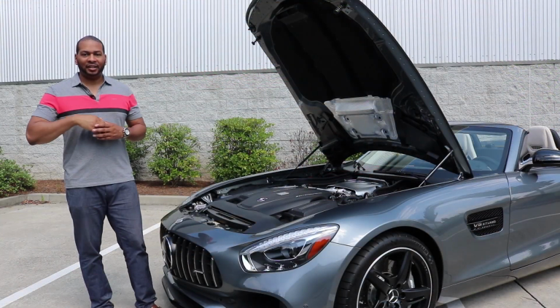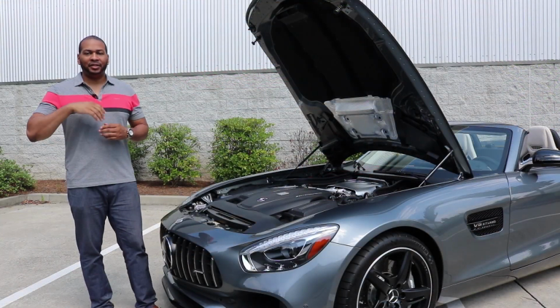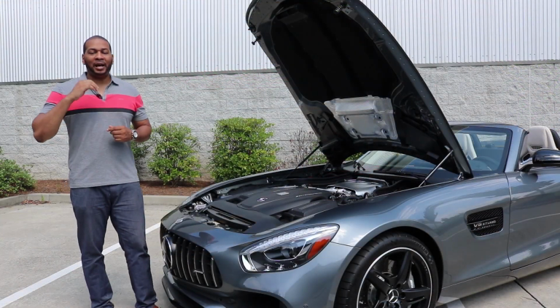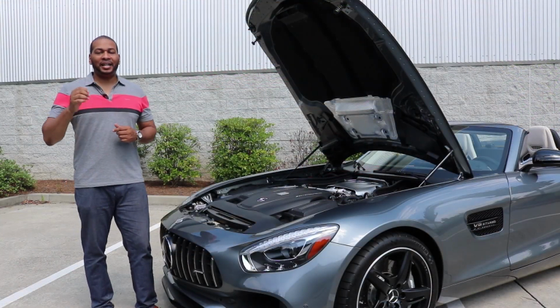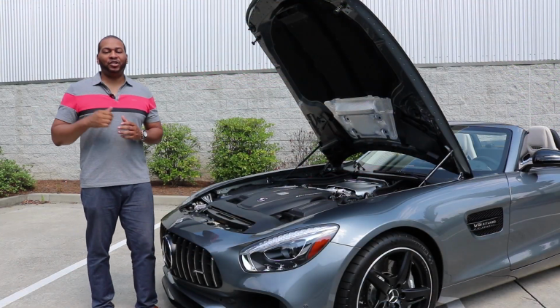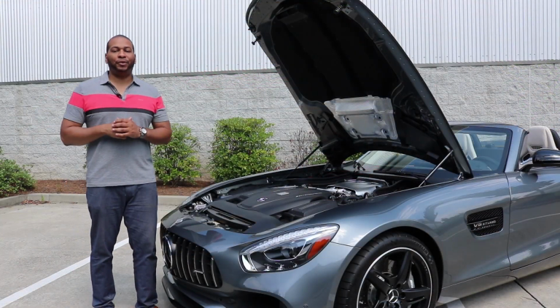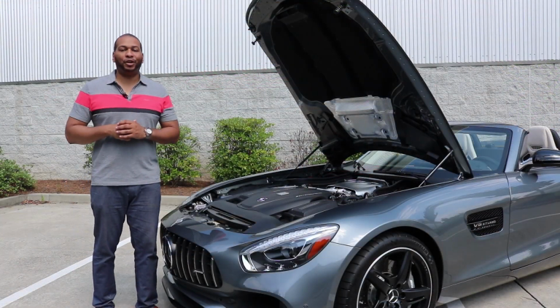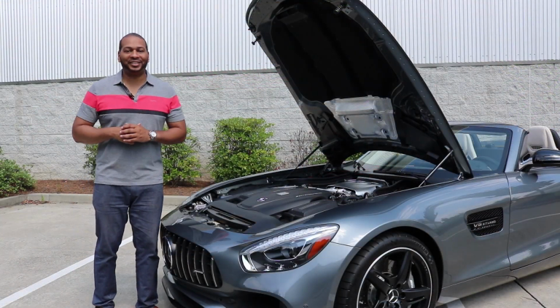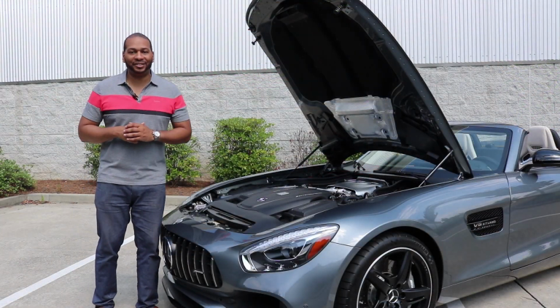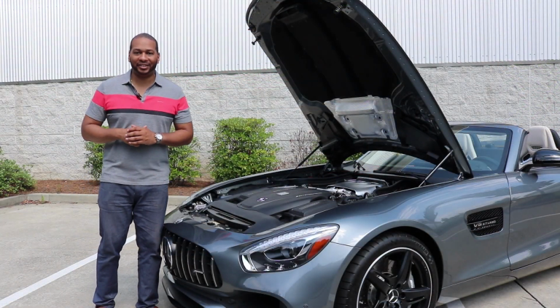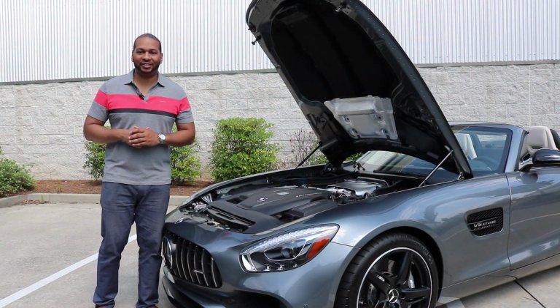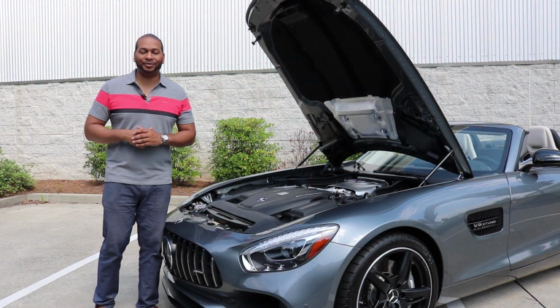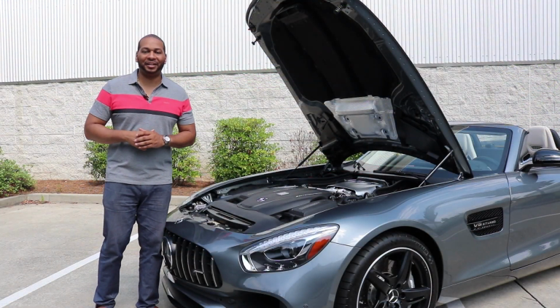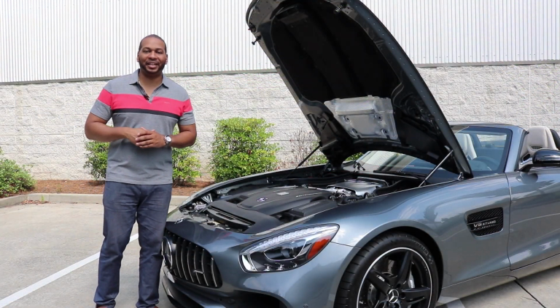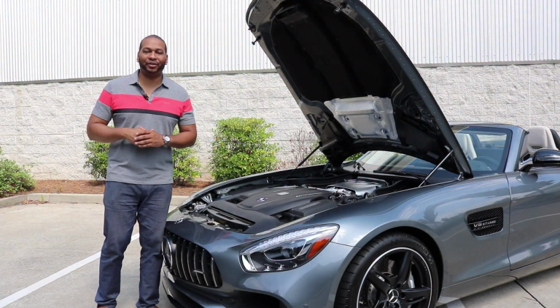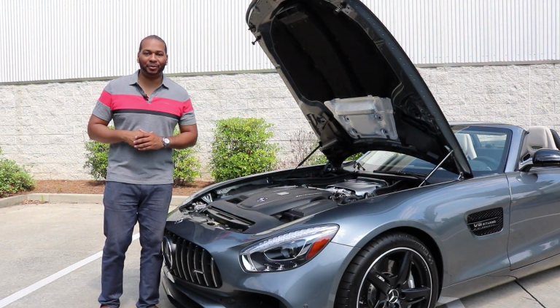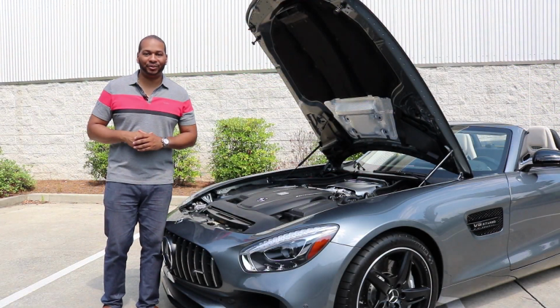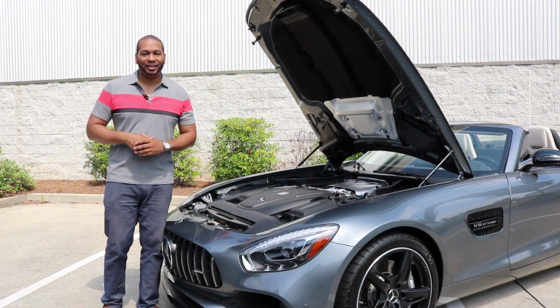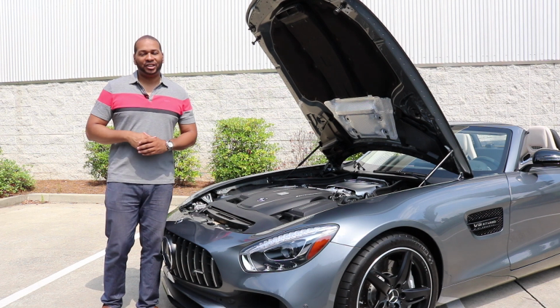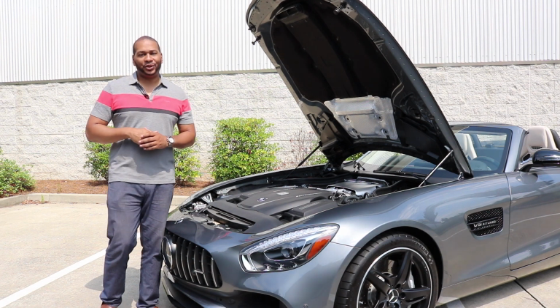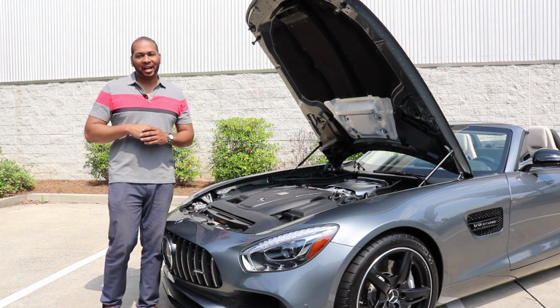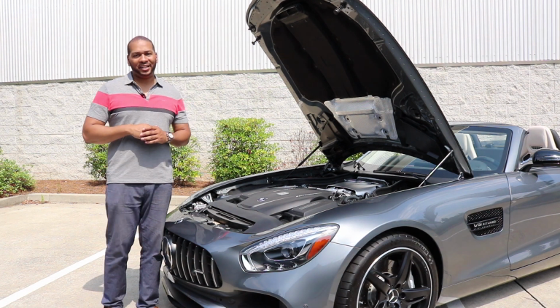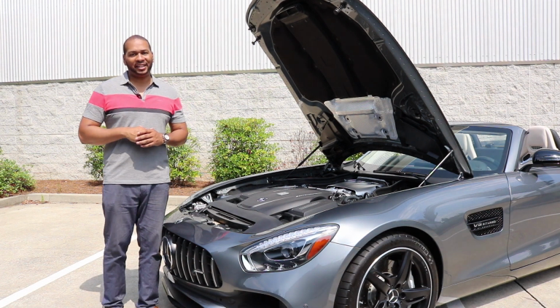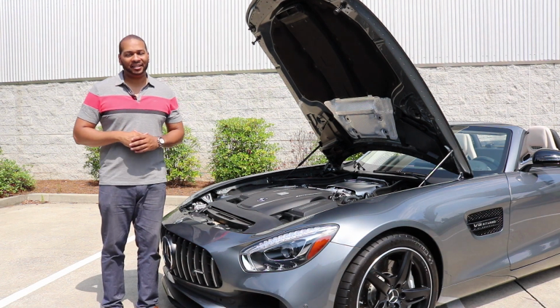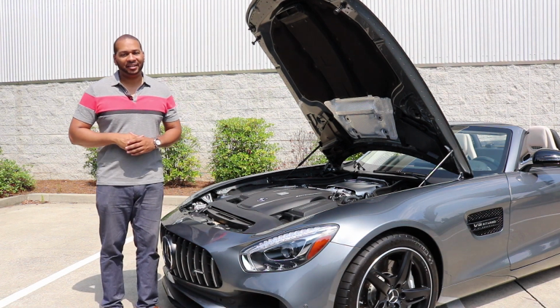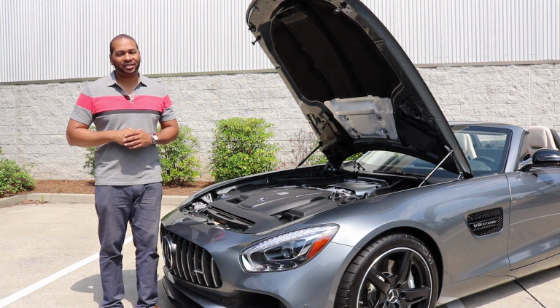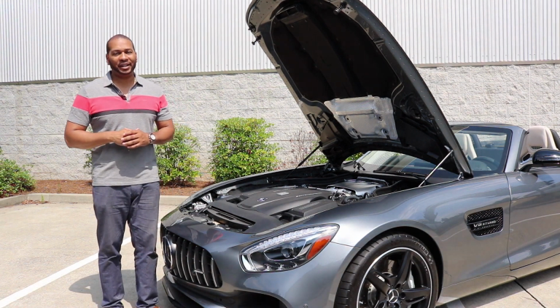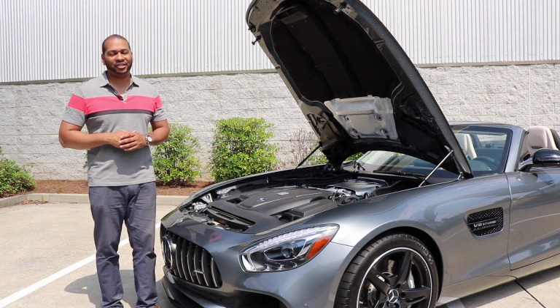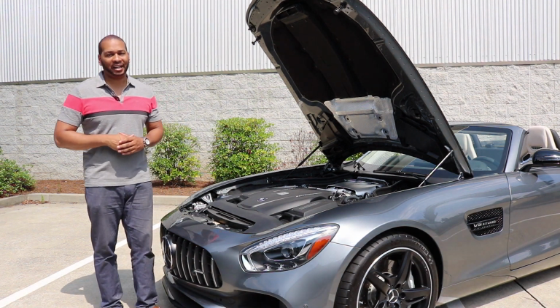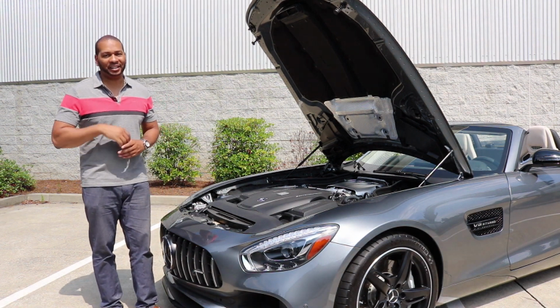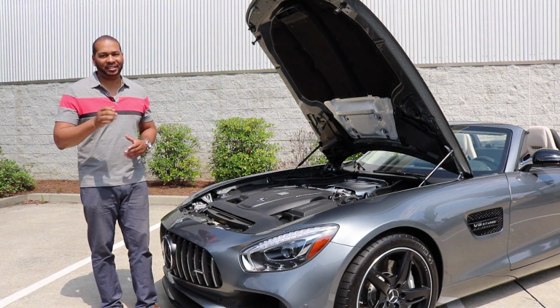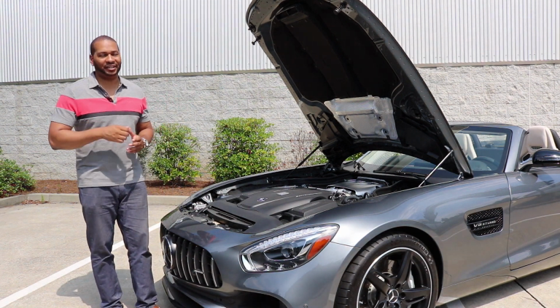That AMG performance exhaust system sounded incredible. With that being said, let's go ahead and check out the interior.